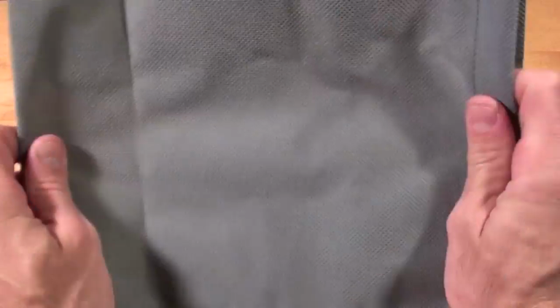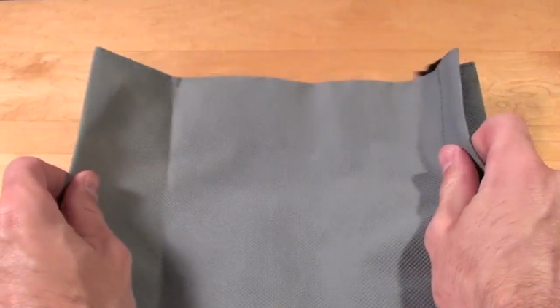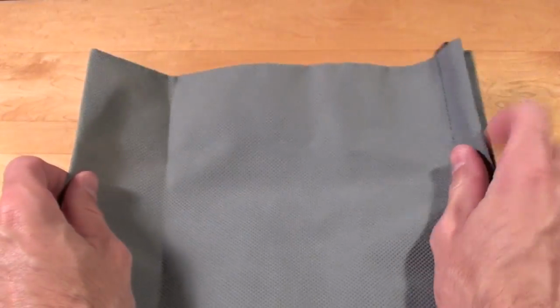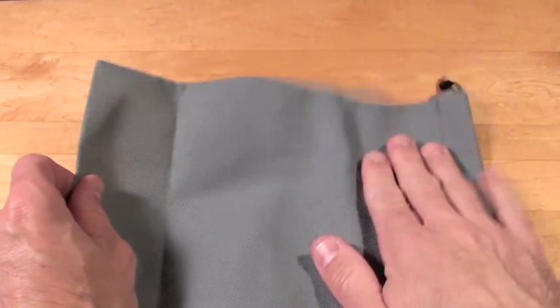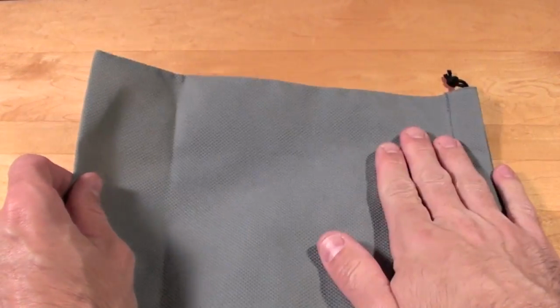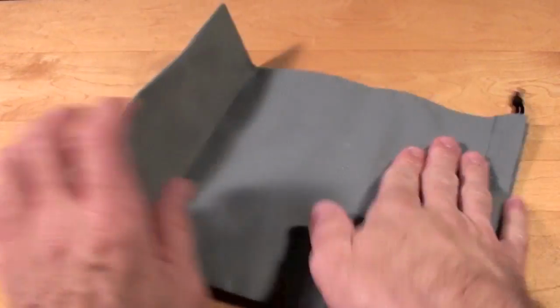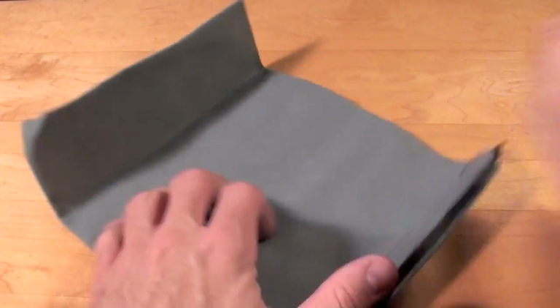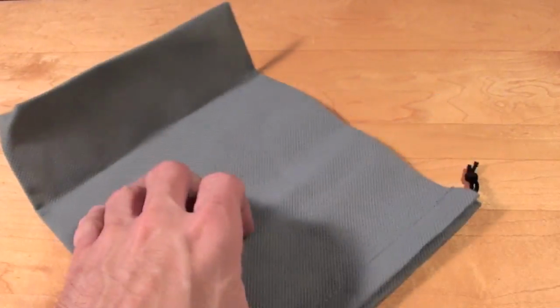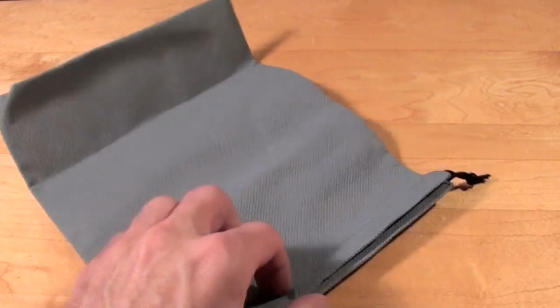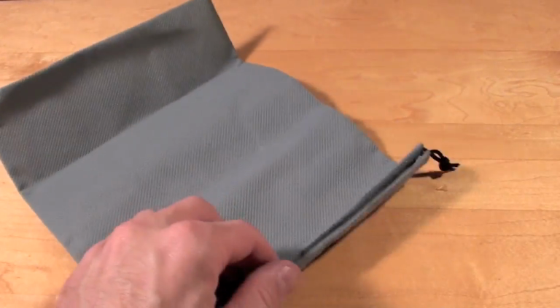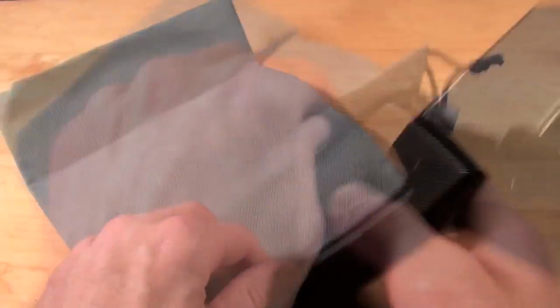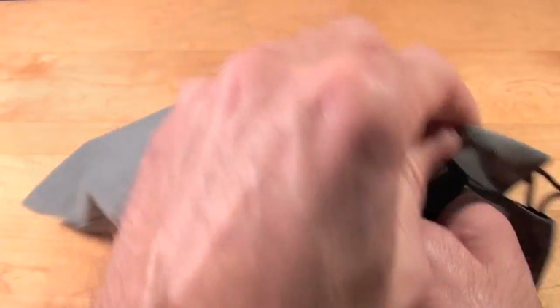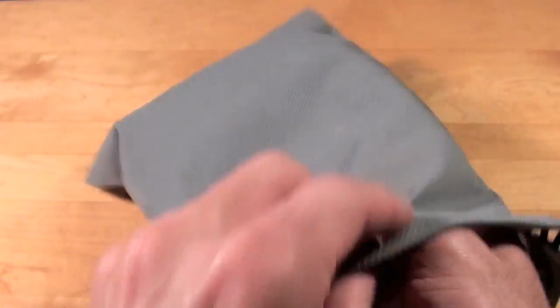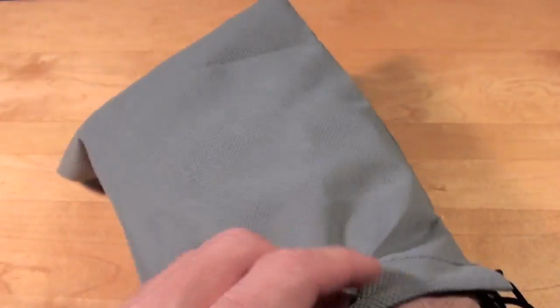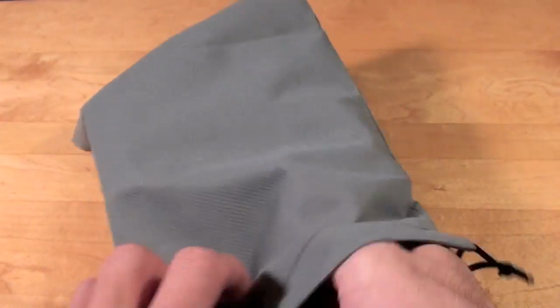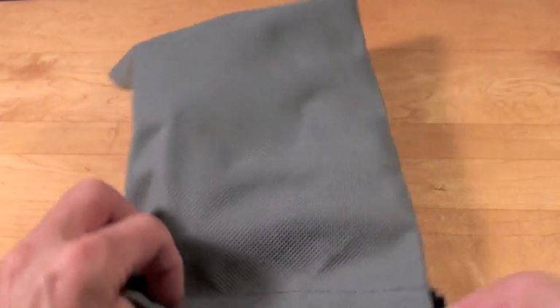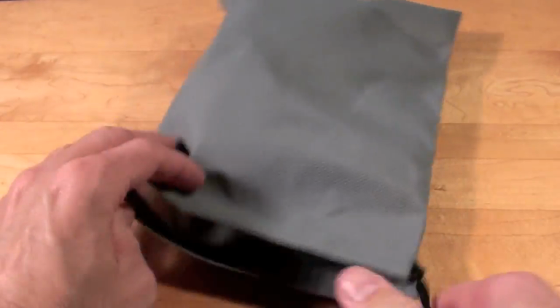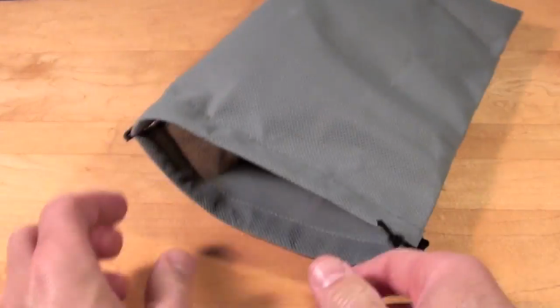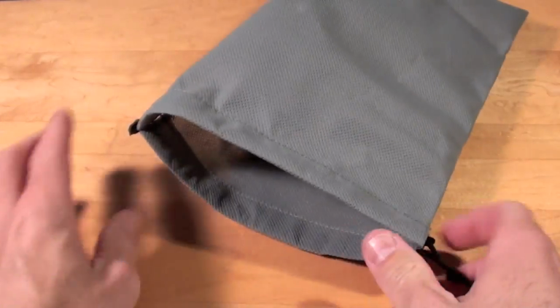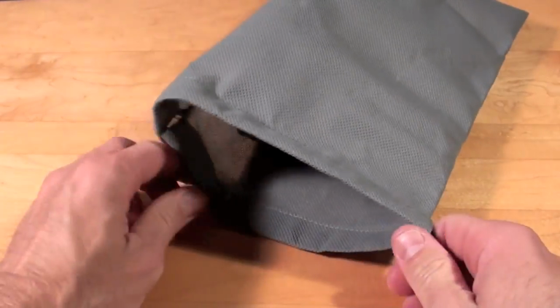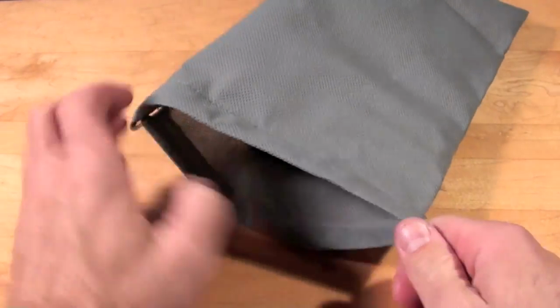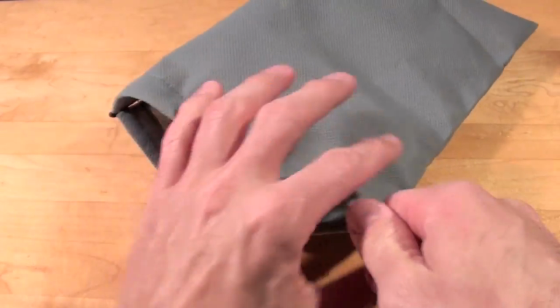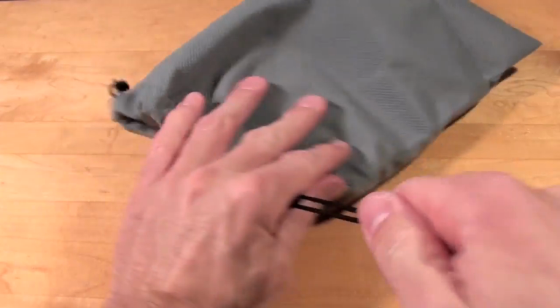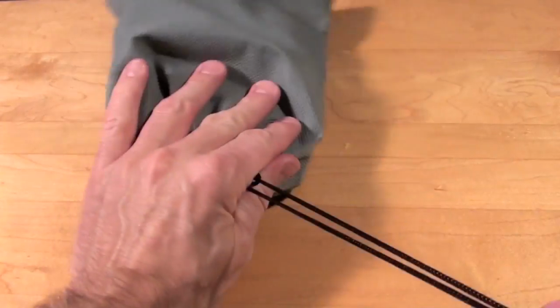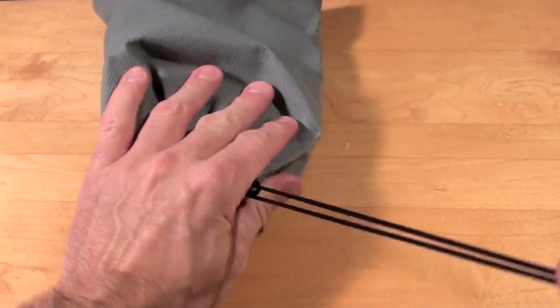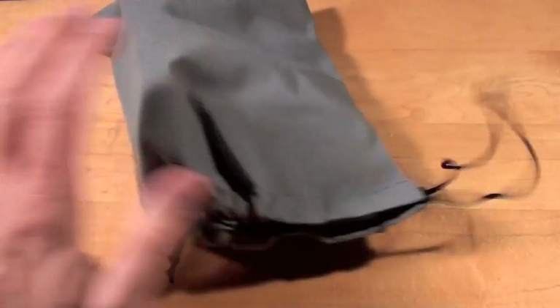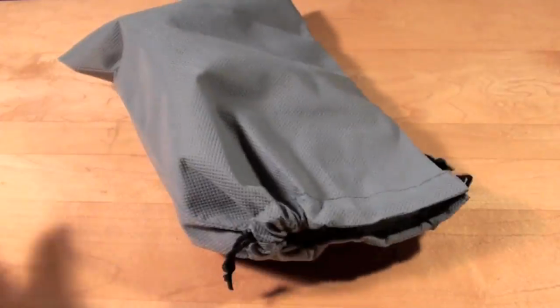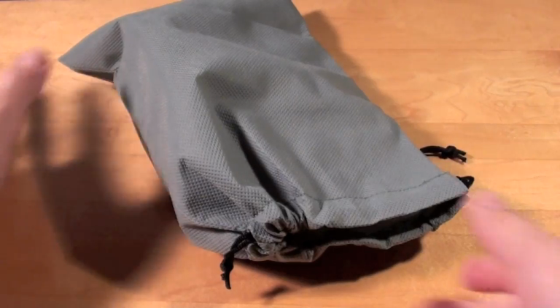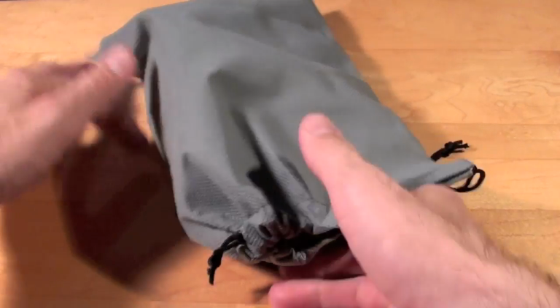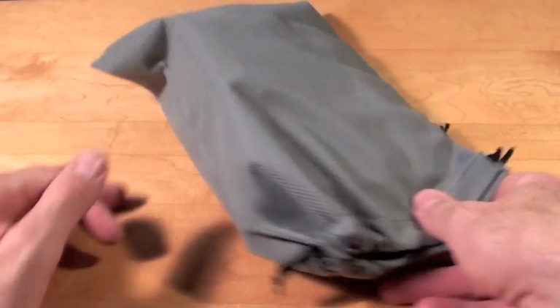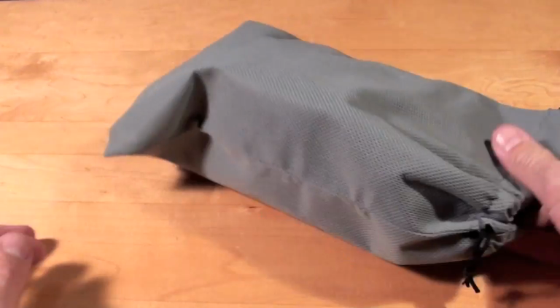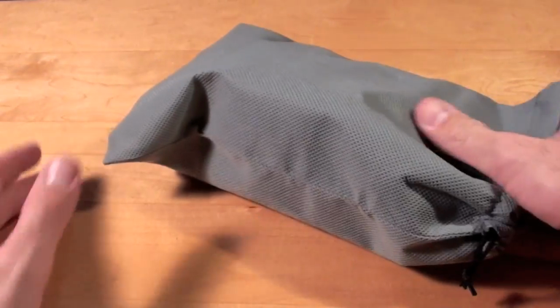The speaker dock also comes with a carrying bag — just pull the drawstring and there you go.